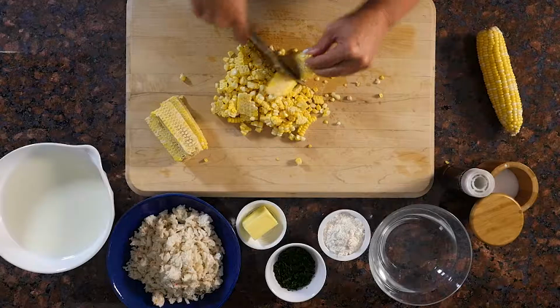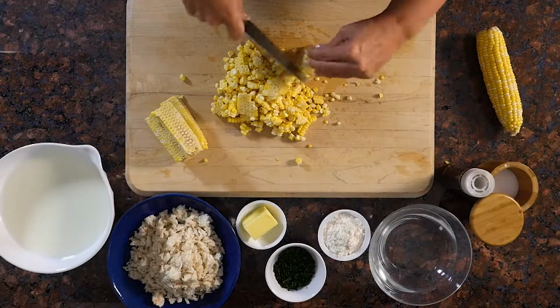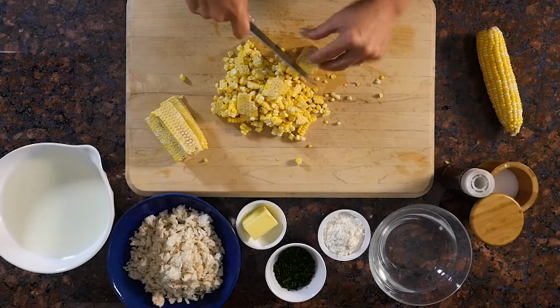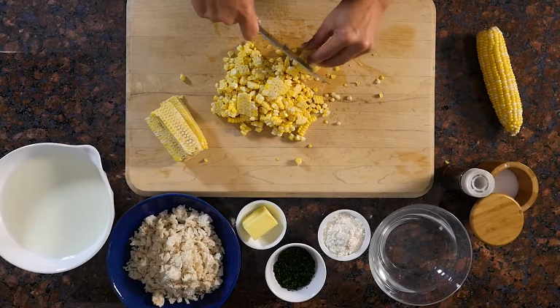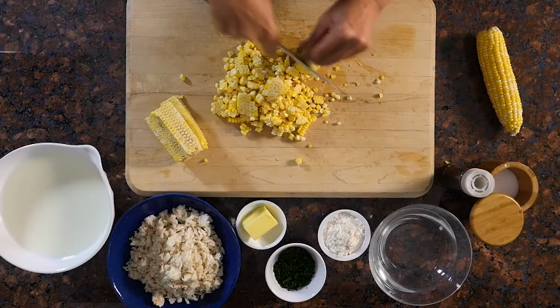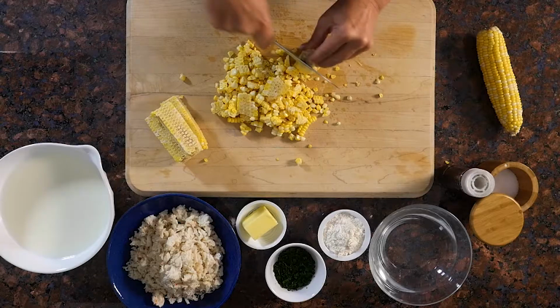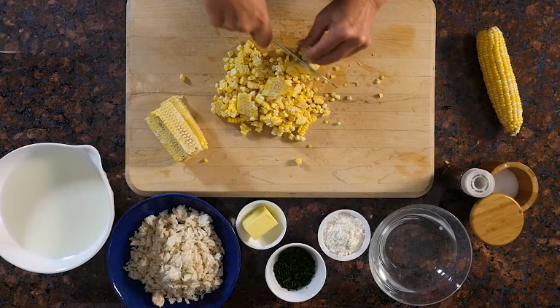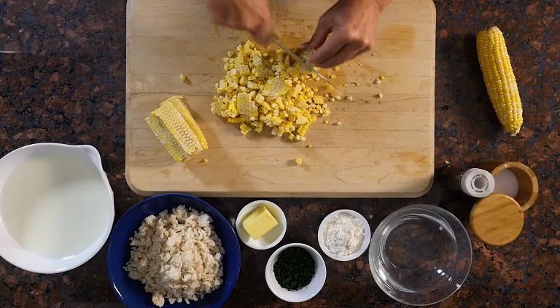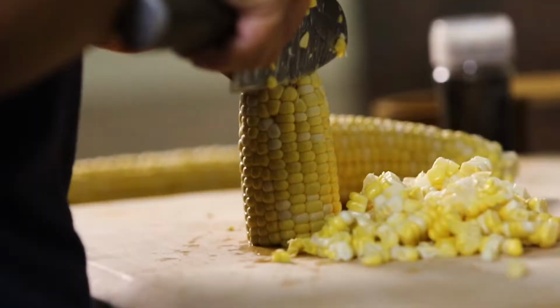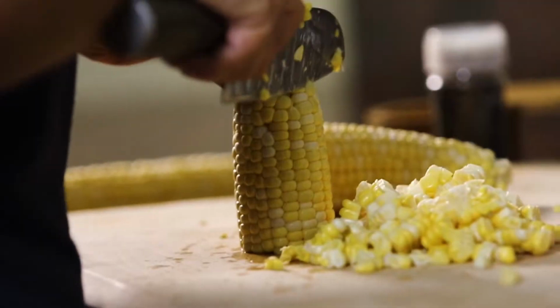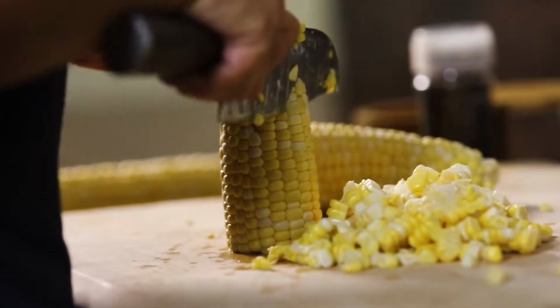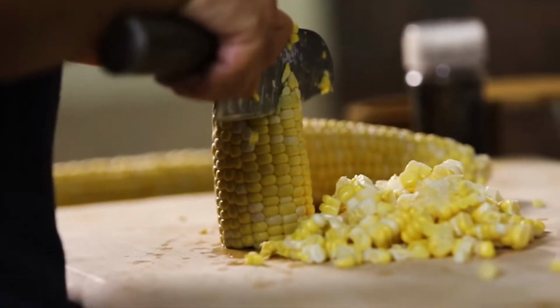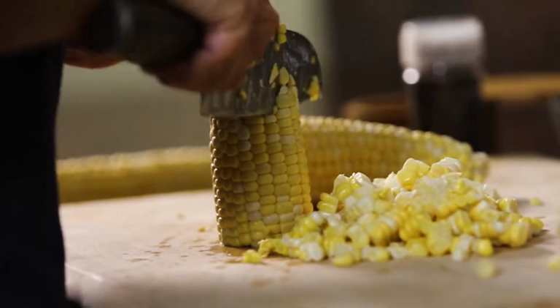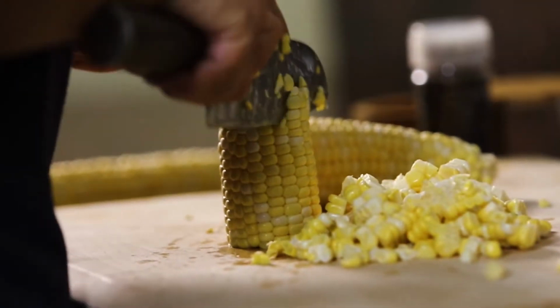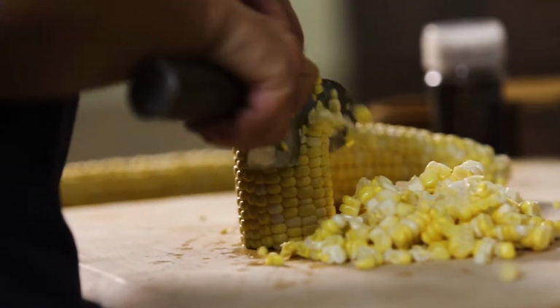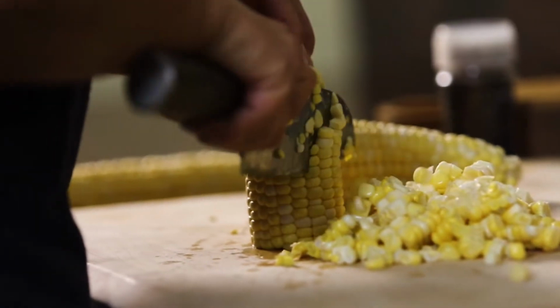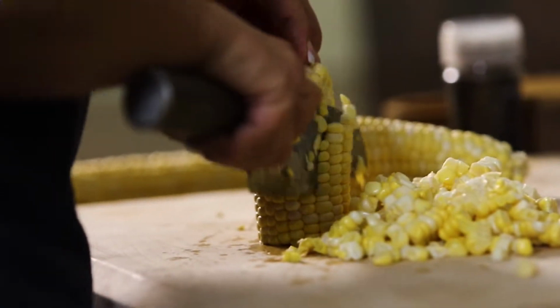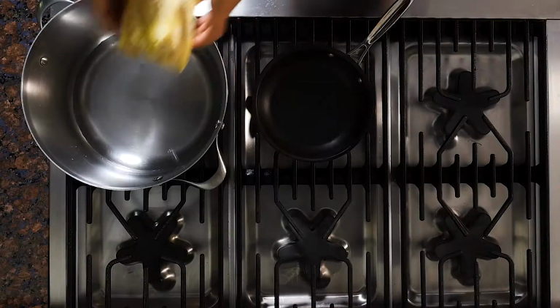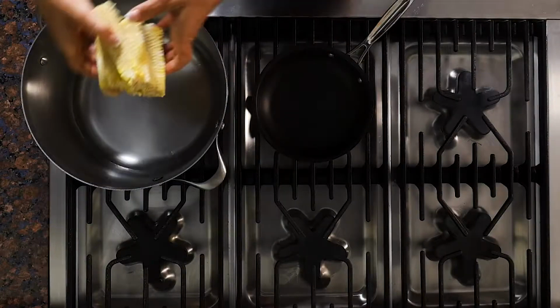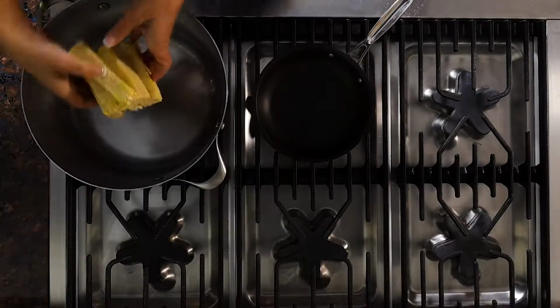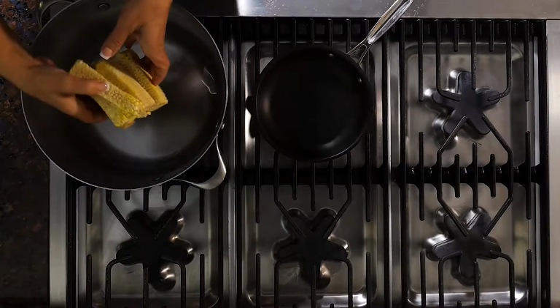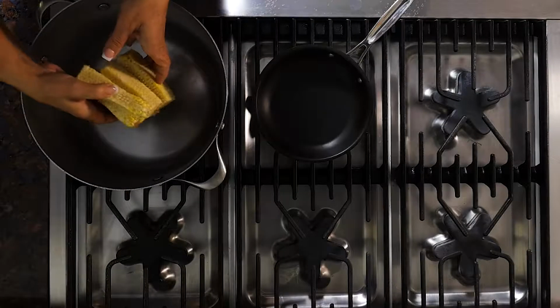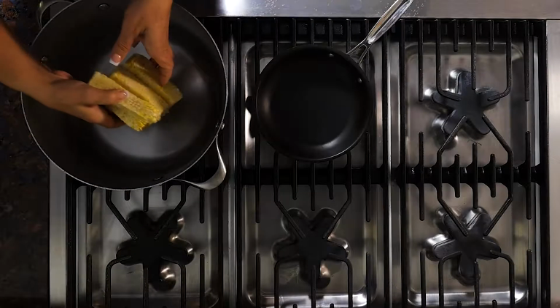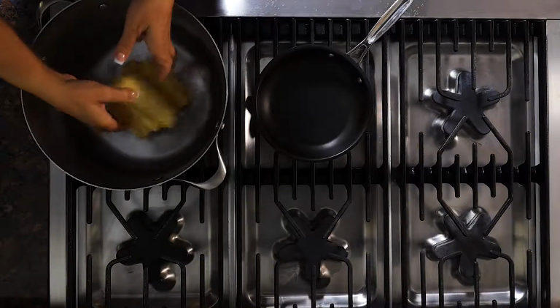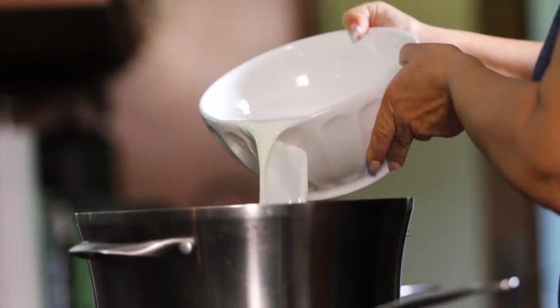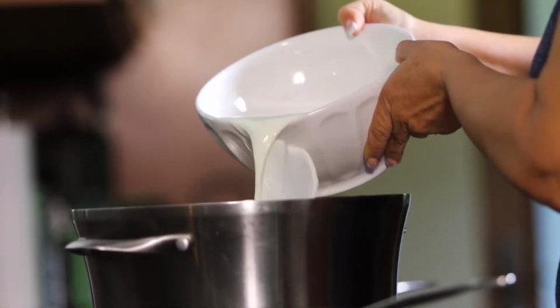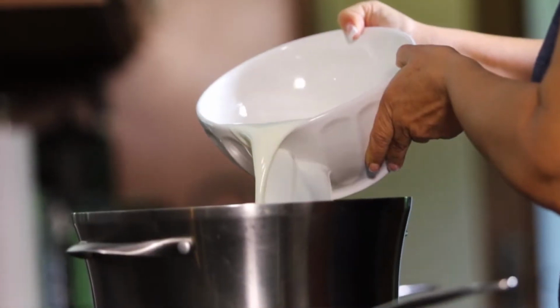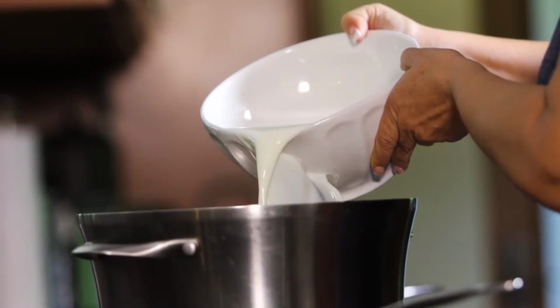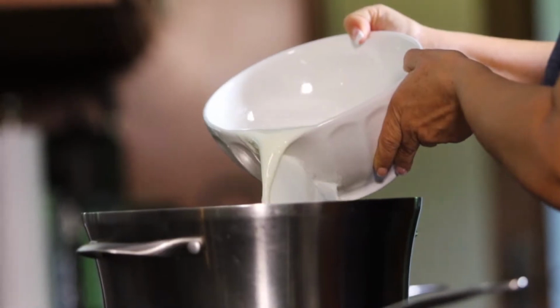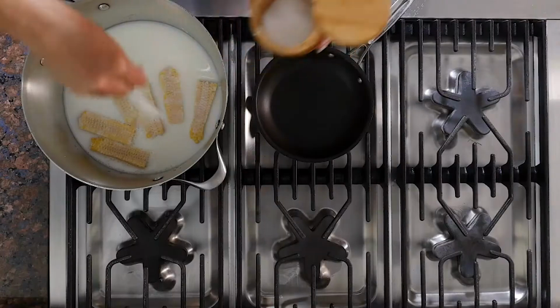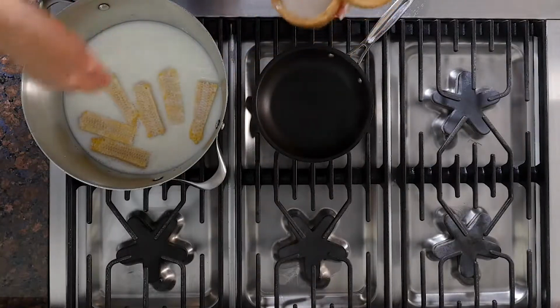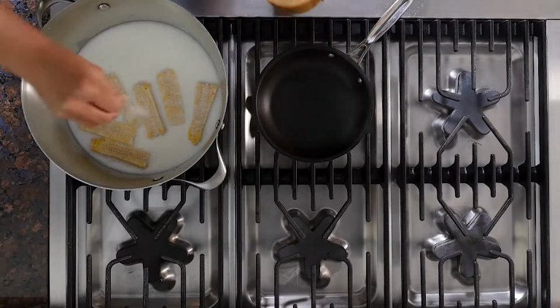Remove the uncooked corn kernels from the cob and set aside. Add the clean cobs to the stock pot and add milk and salt.